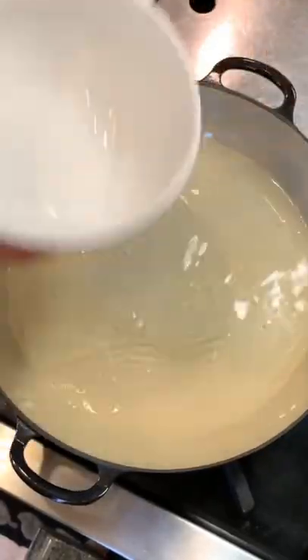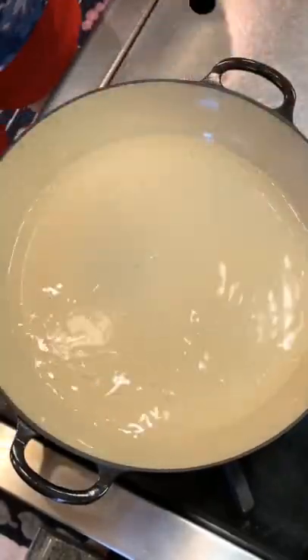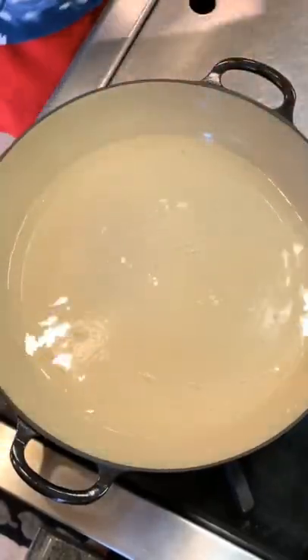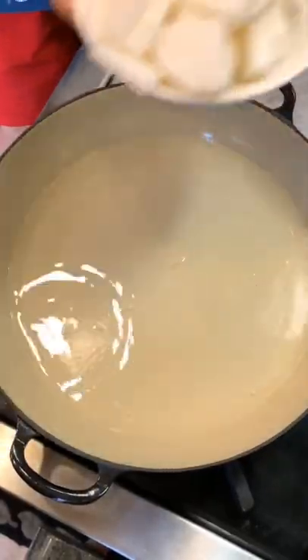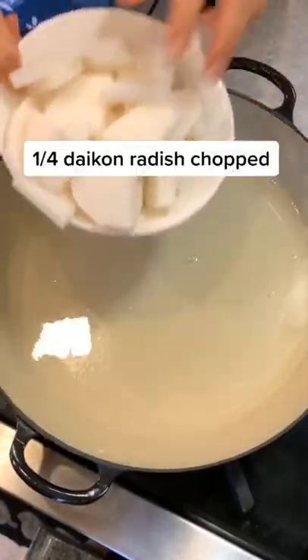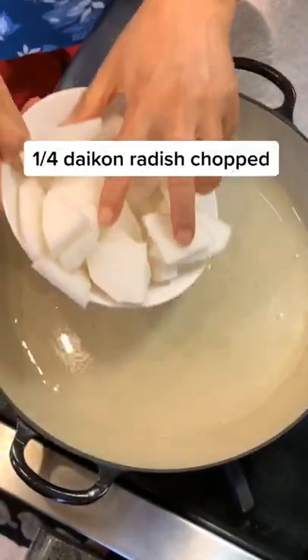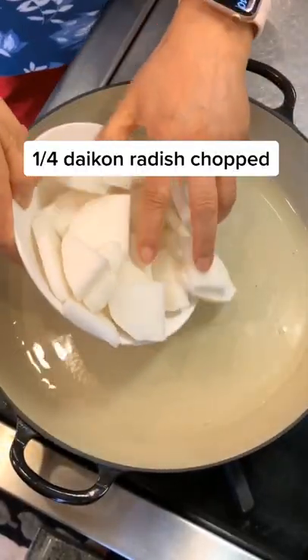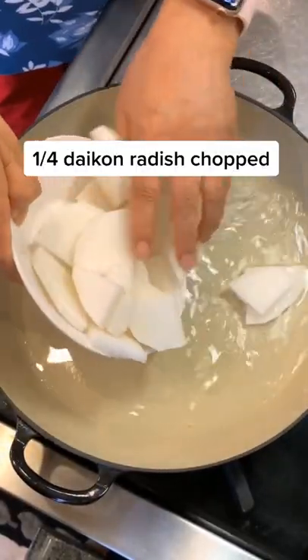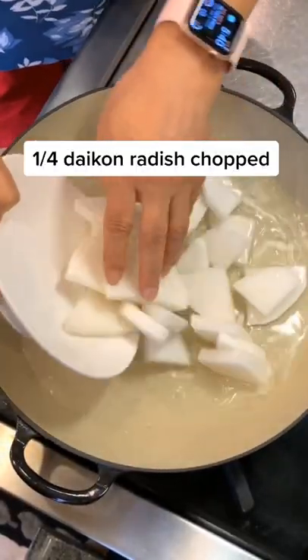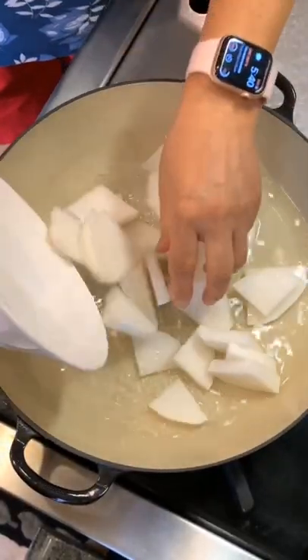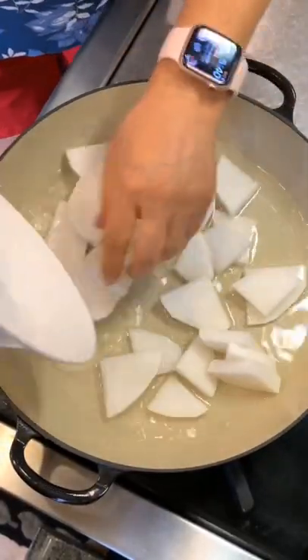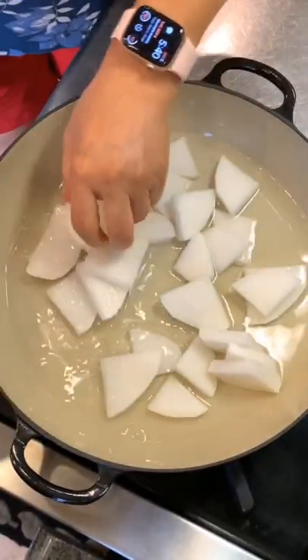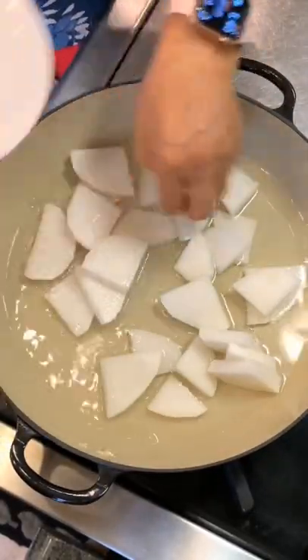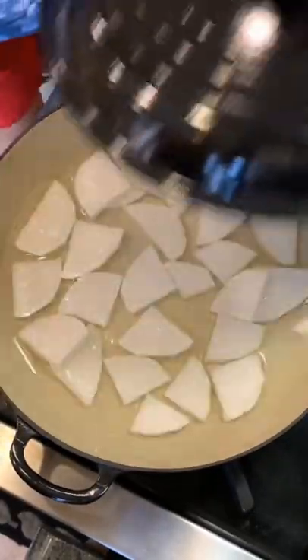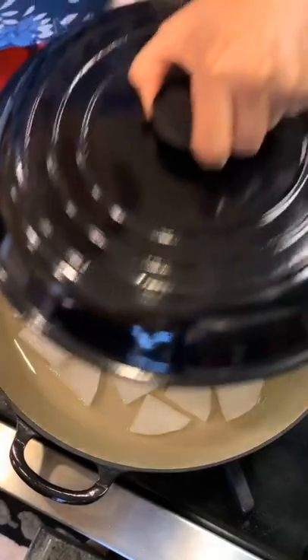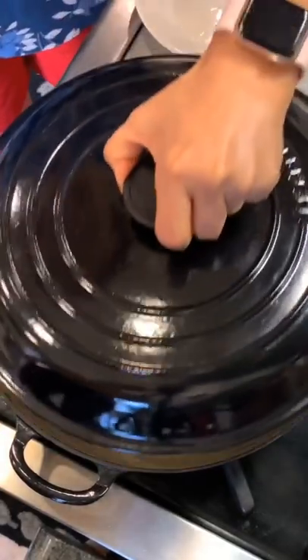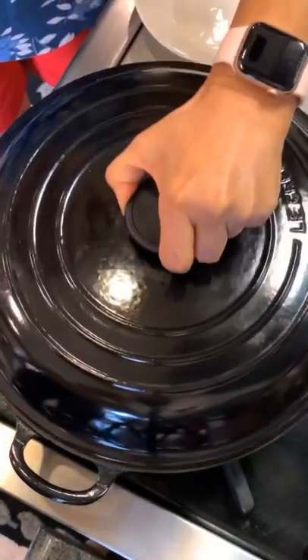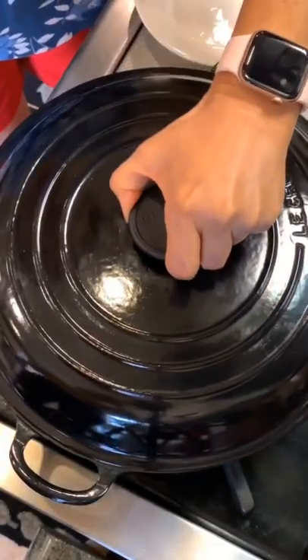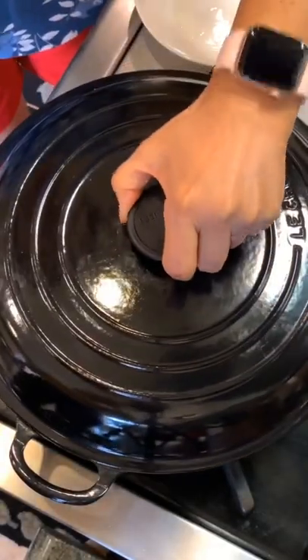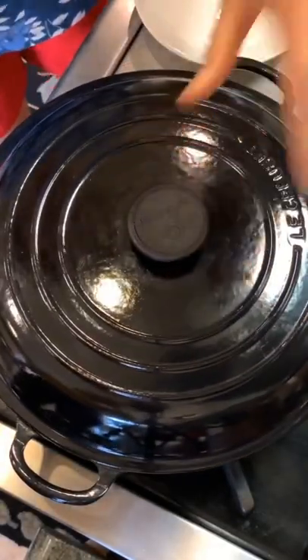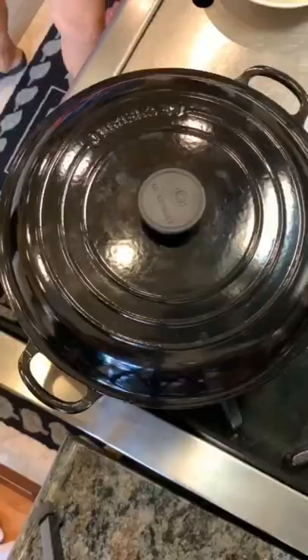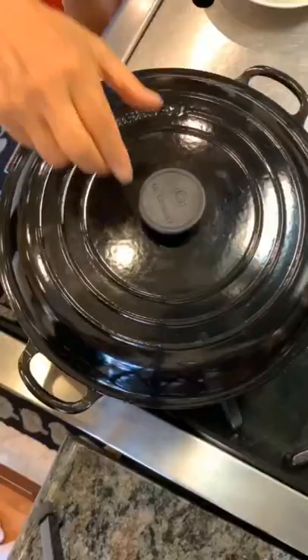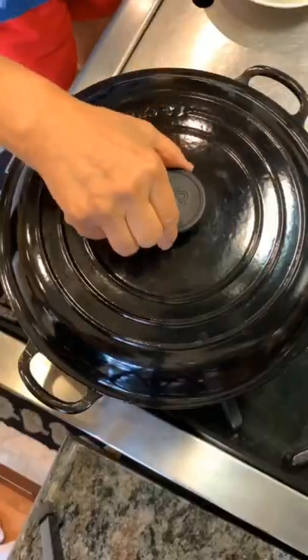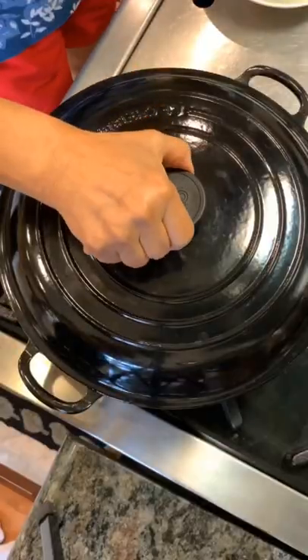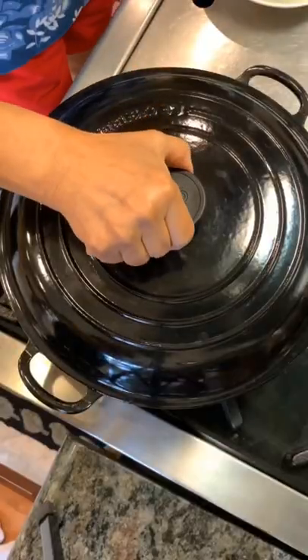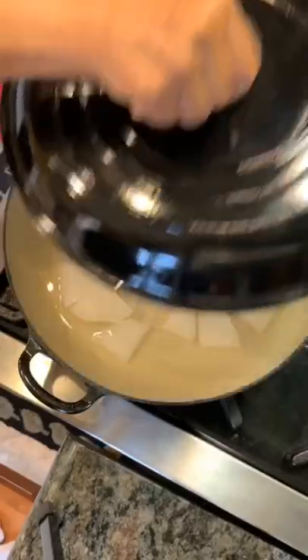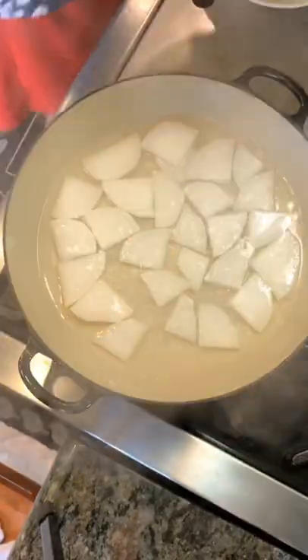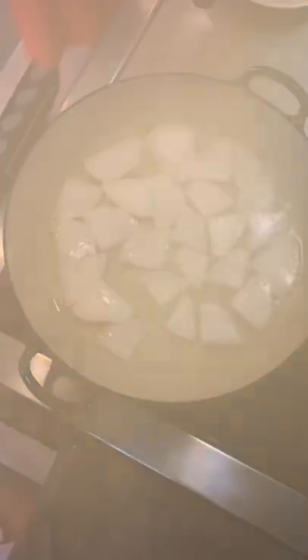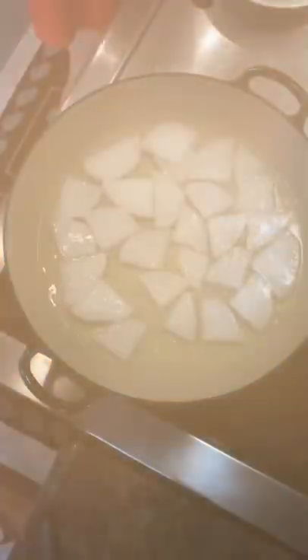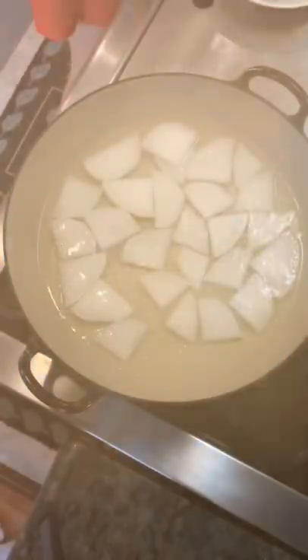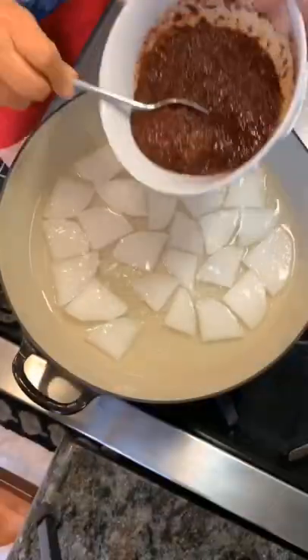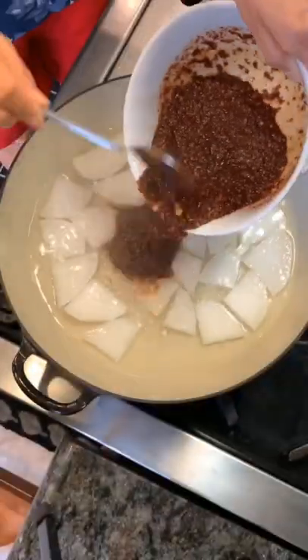Add water to a wide pot, then add daikon radishes in. Cover and heat for about 10 minutes until they are soft.